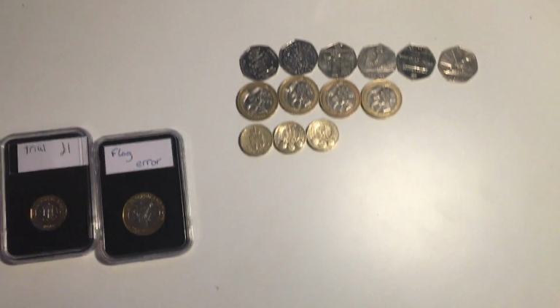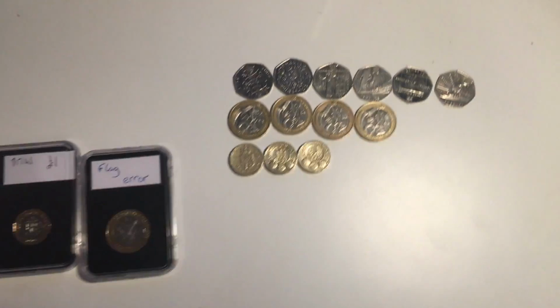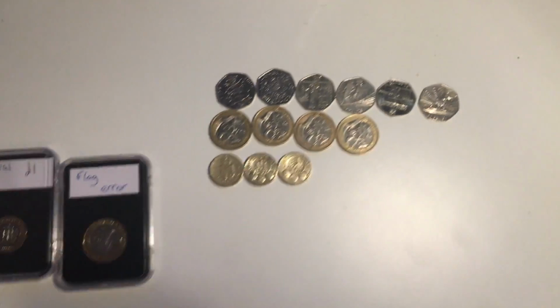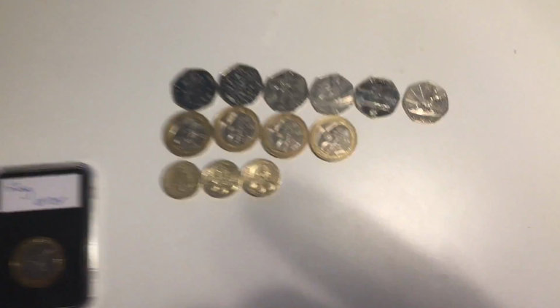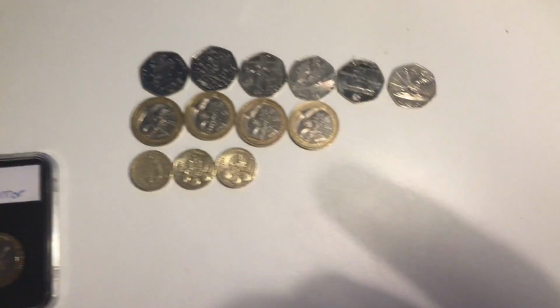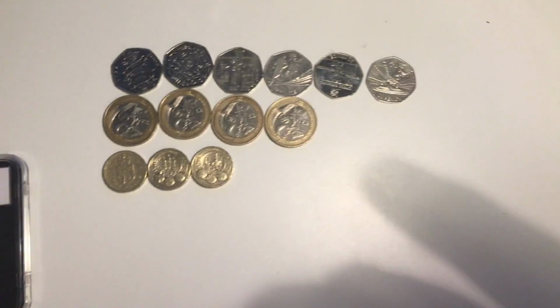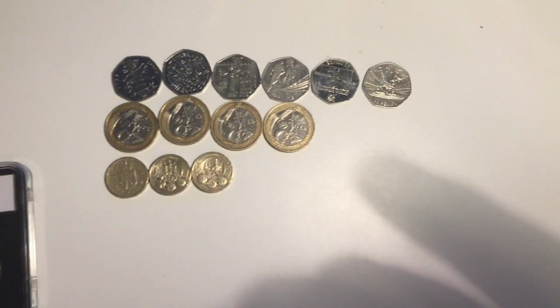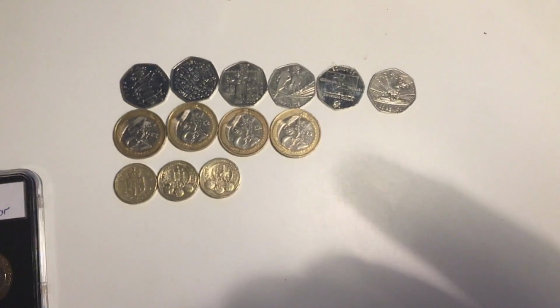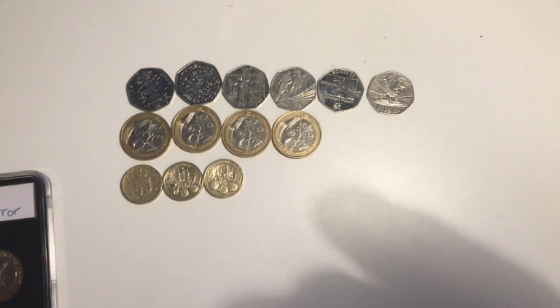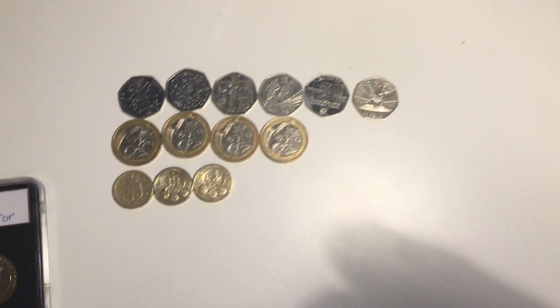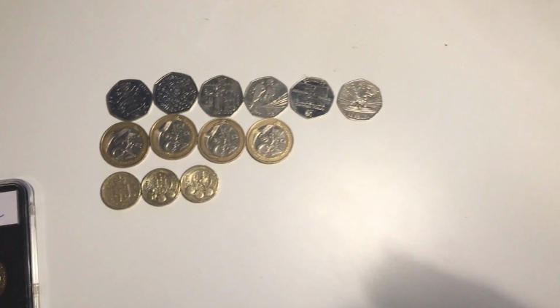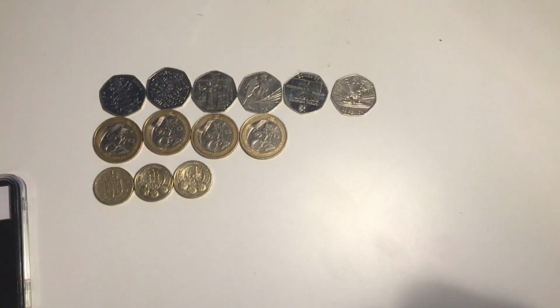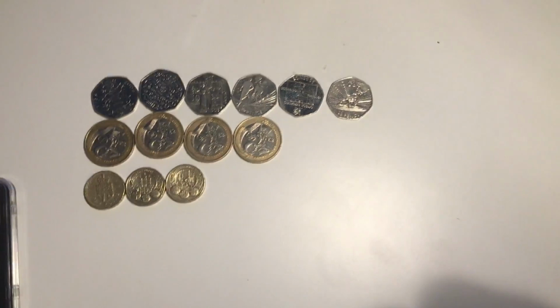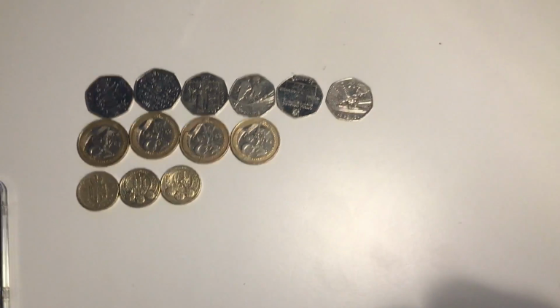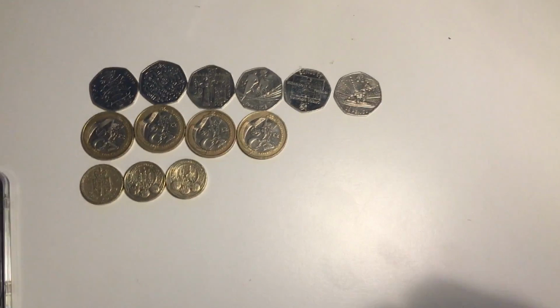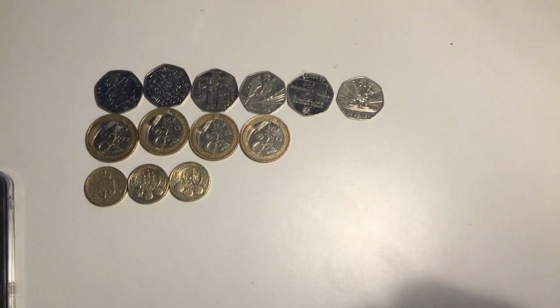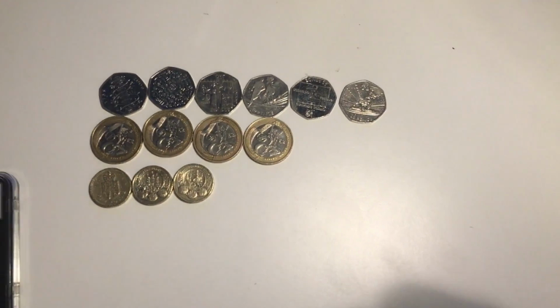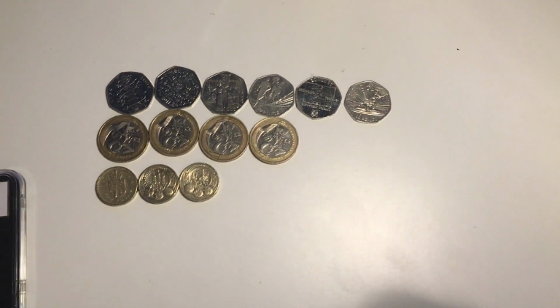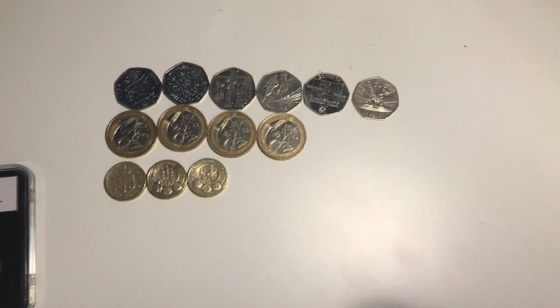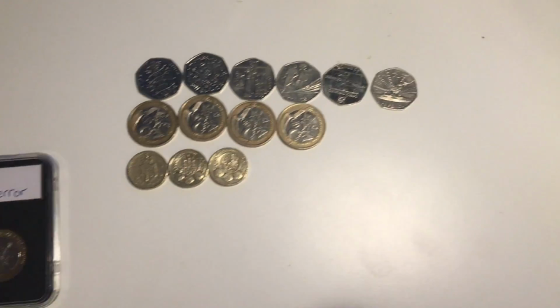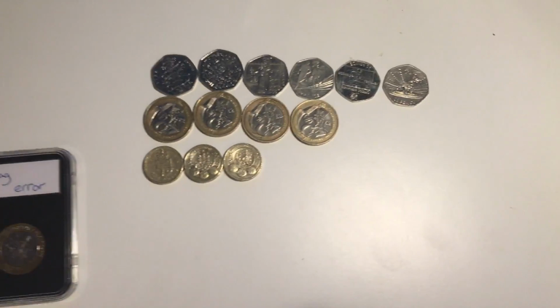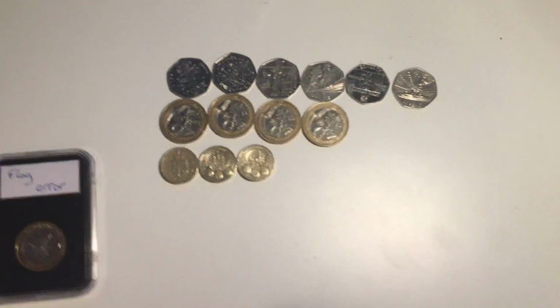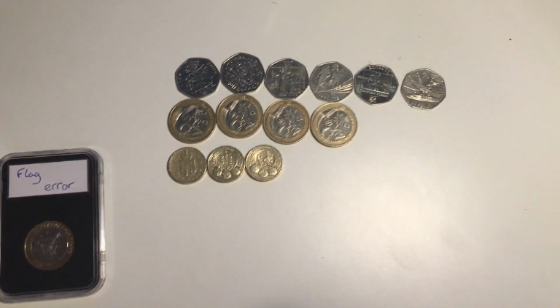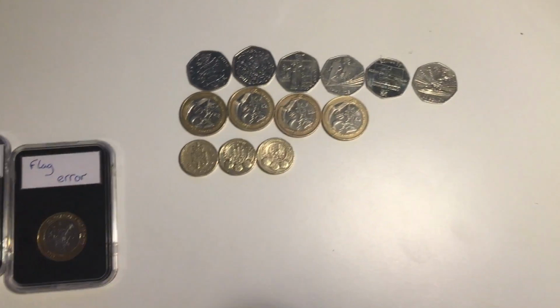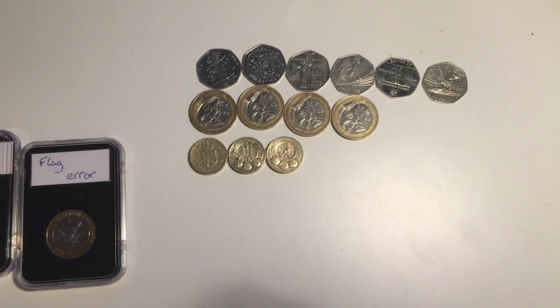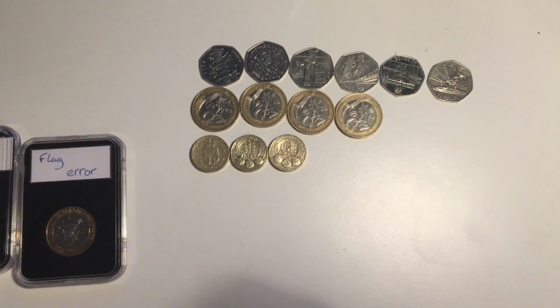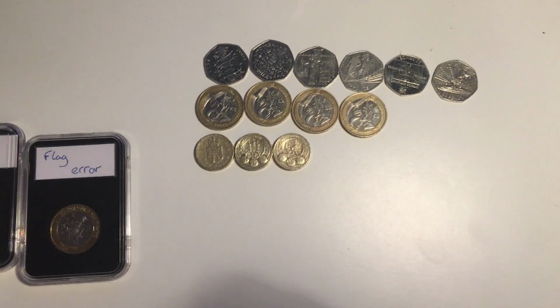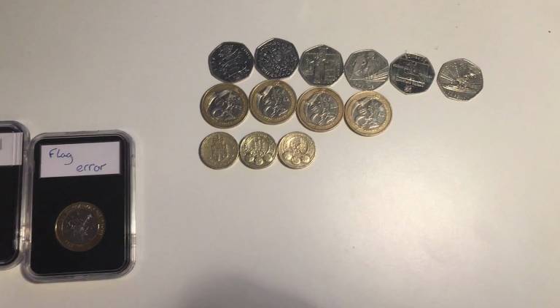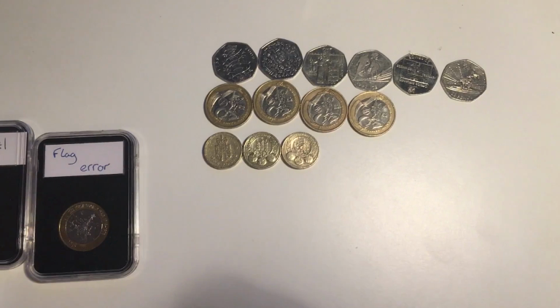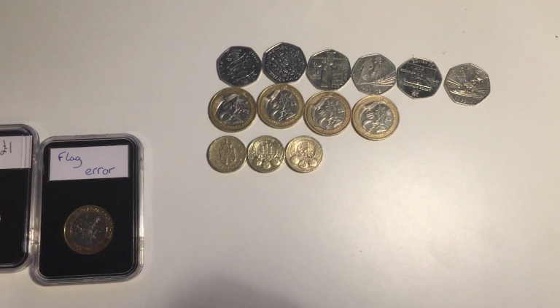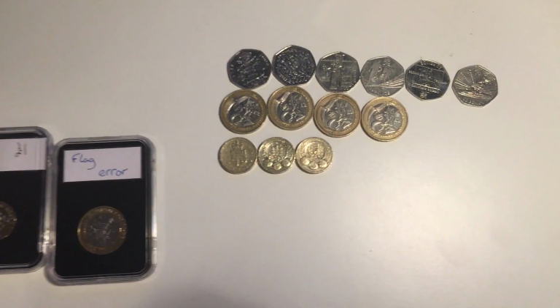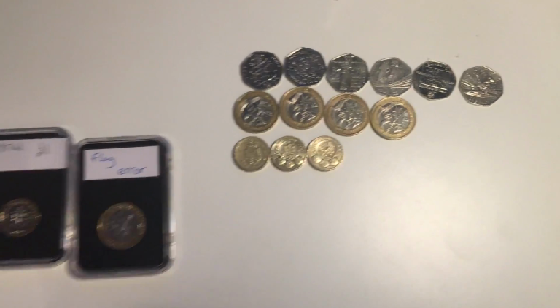What's going on guys, I'm back and in today's video we've got the rarest coins in circulation.